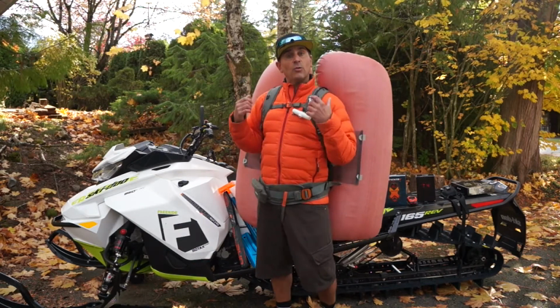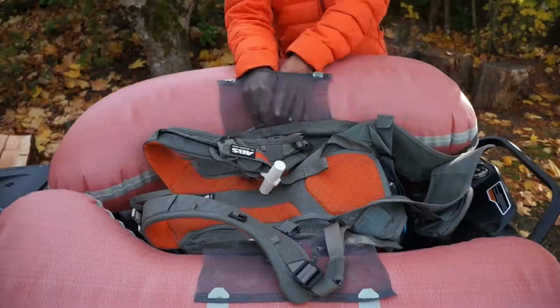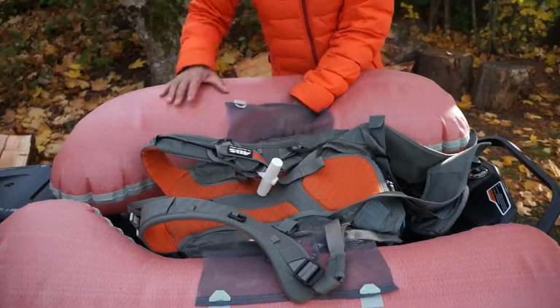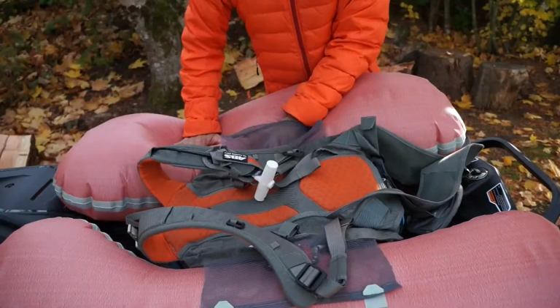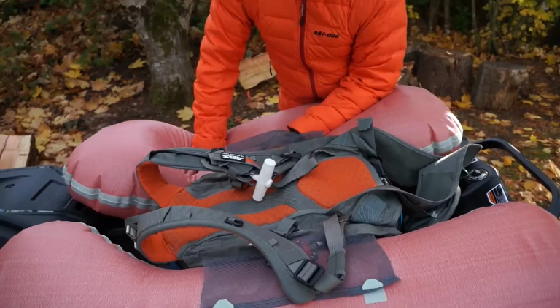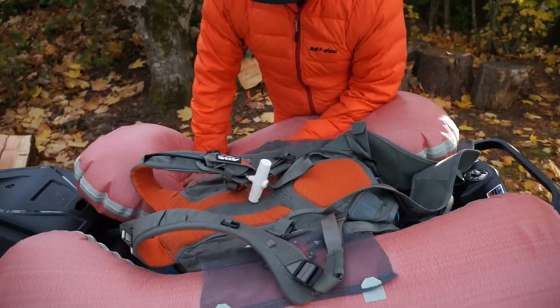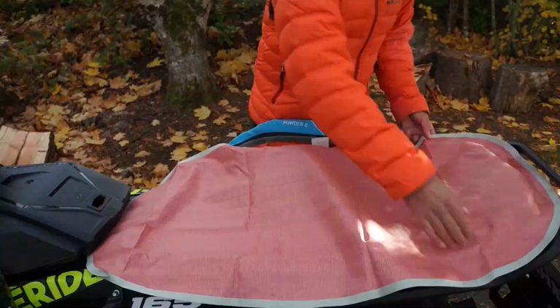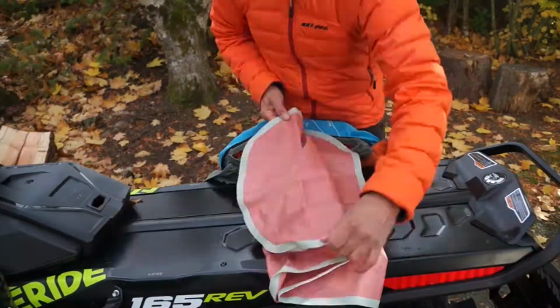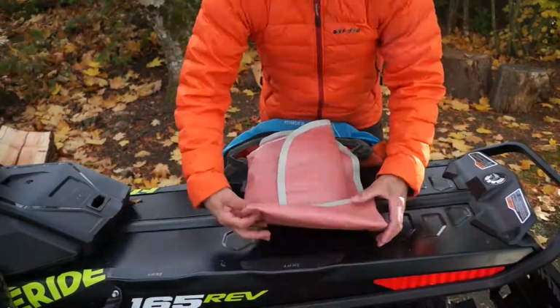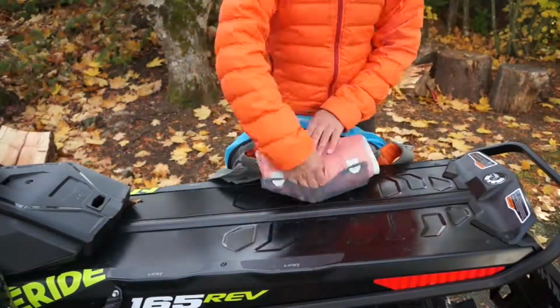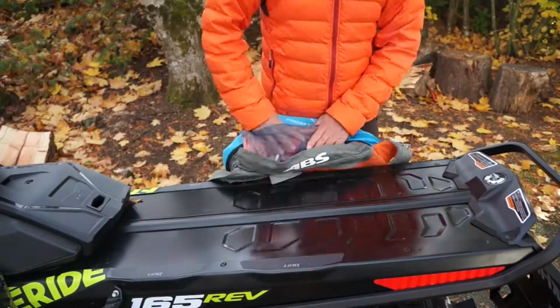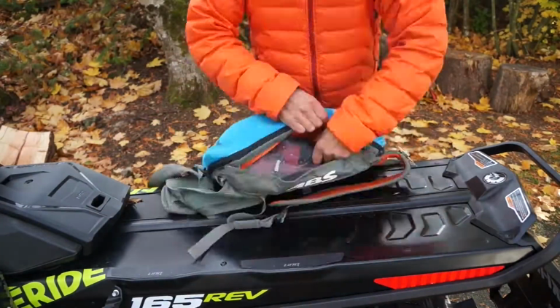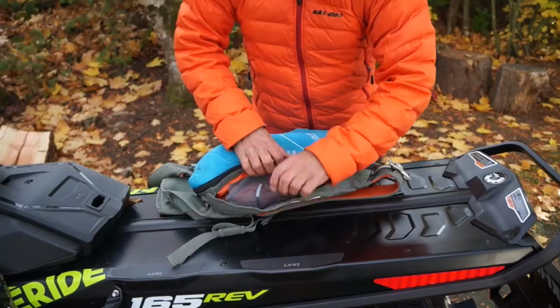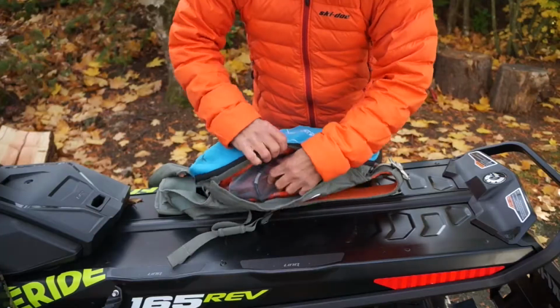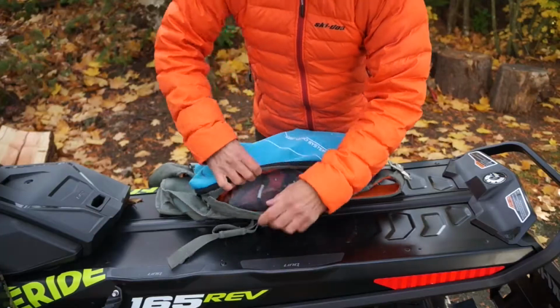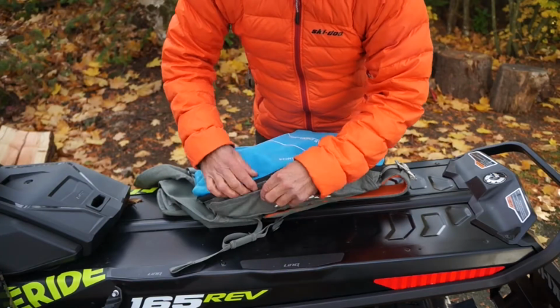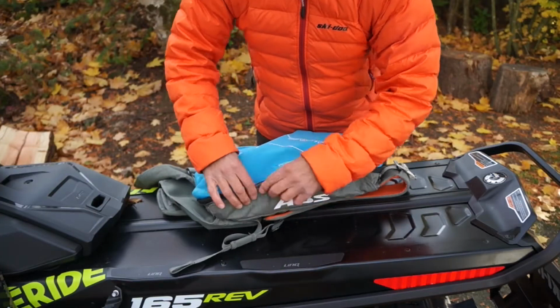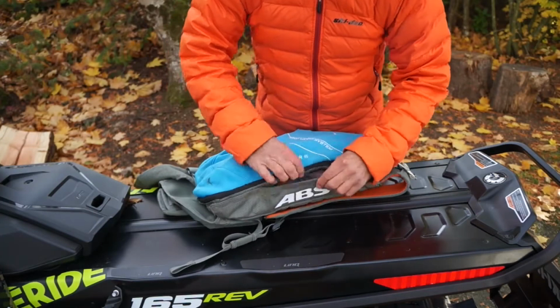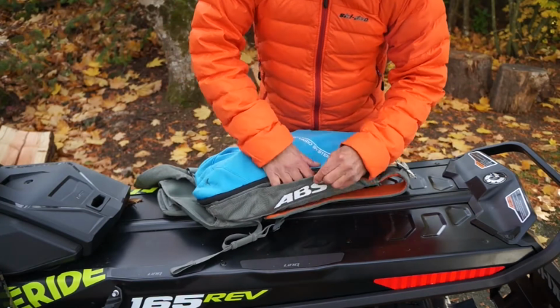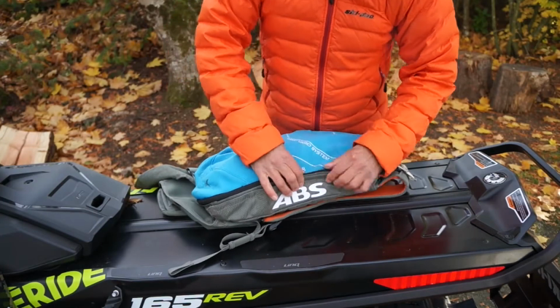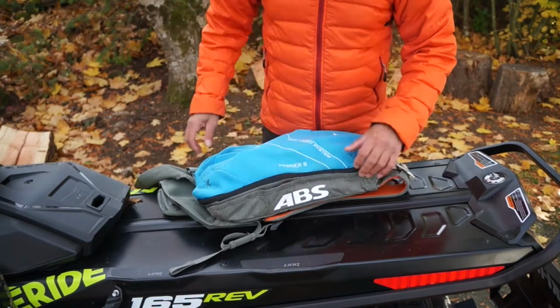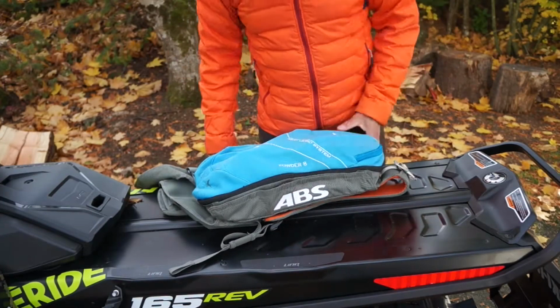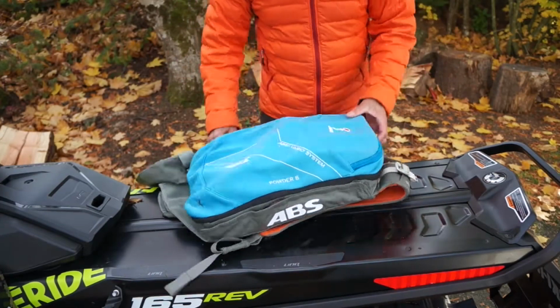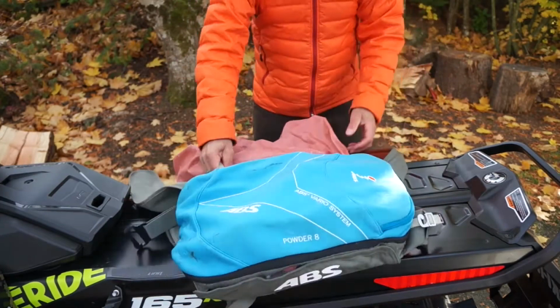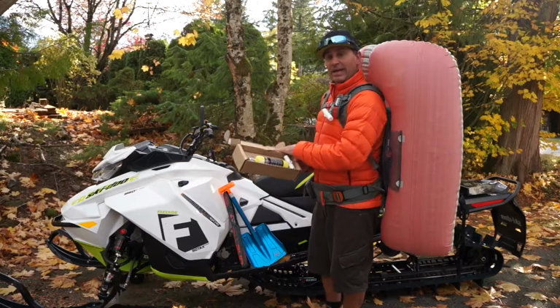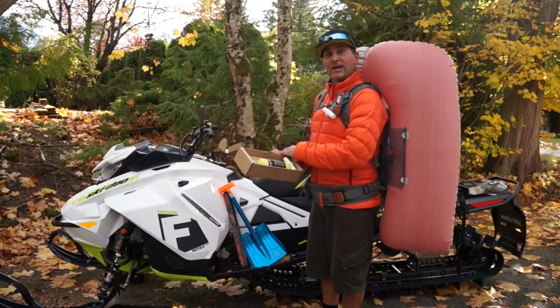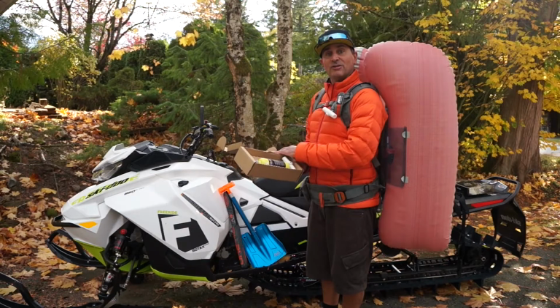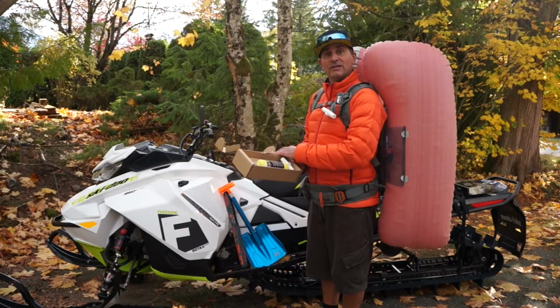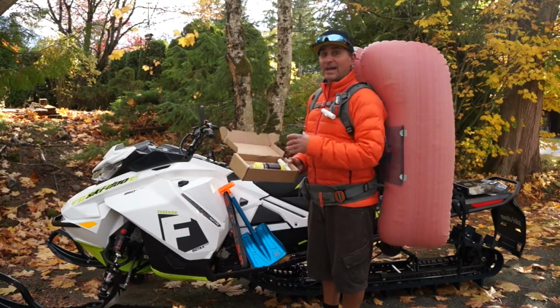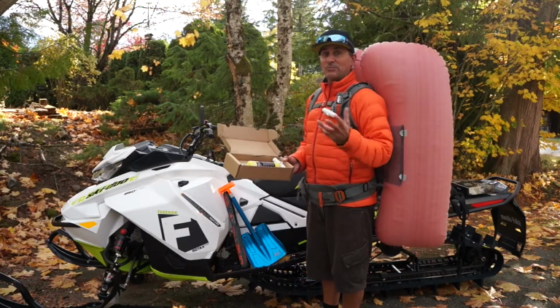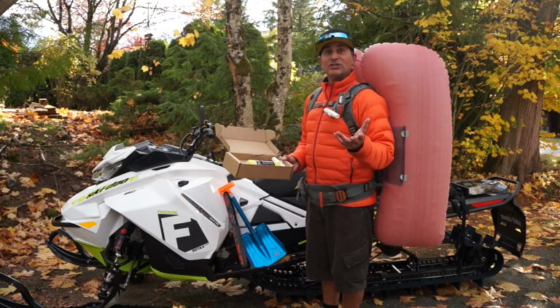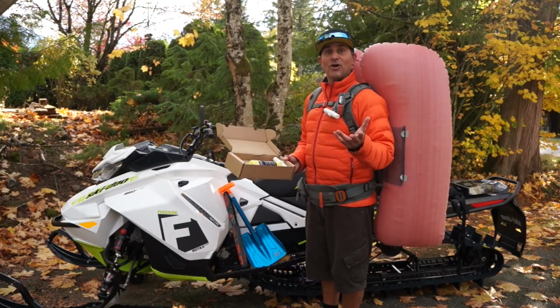Once I set off the bag, I just roll the airbags back up, replace the canister and handle, and I'm good to go.